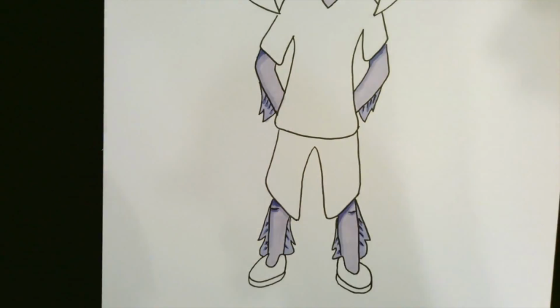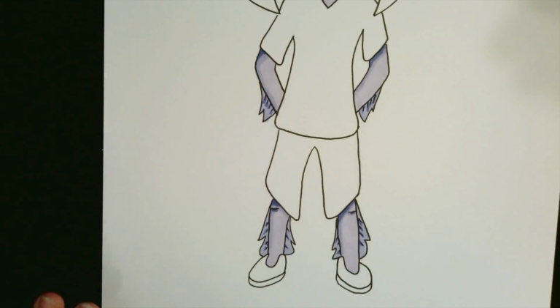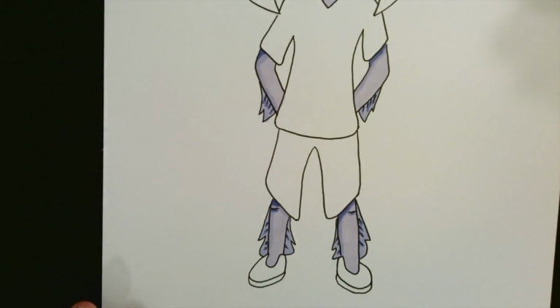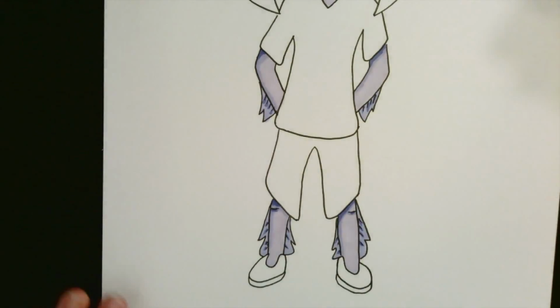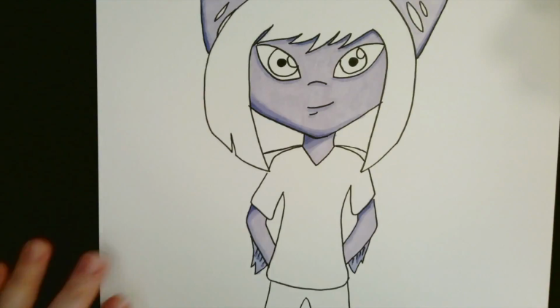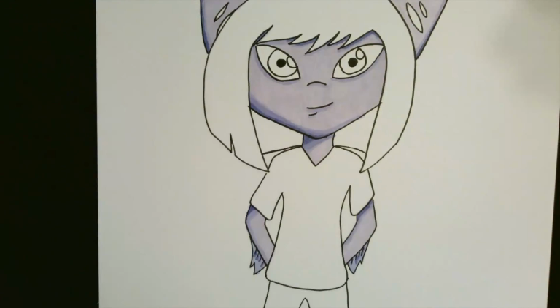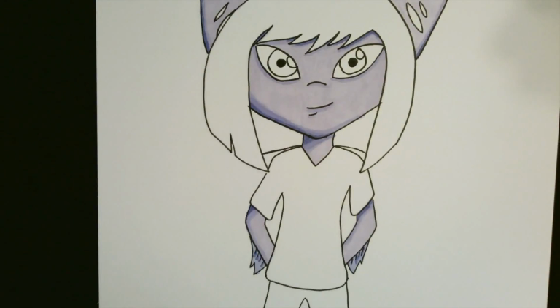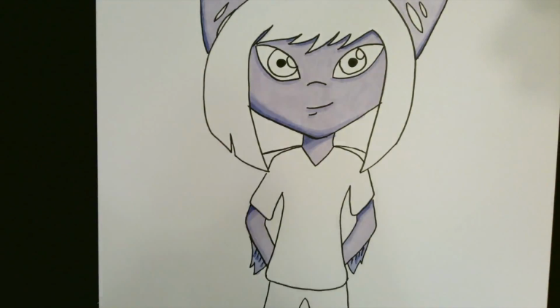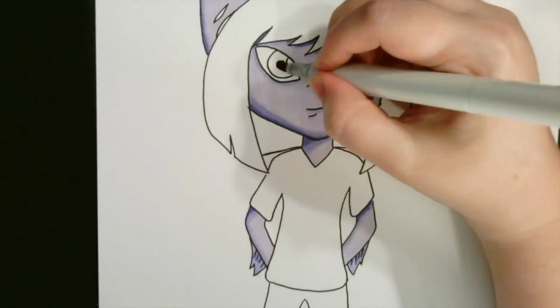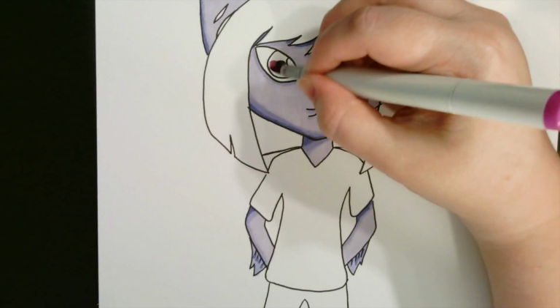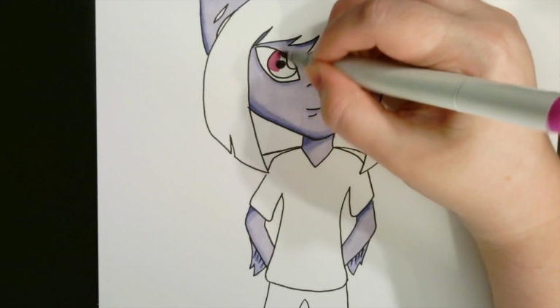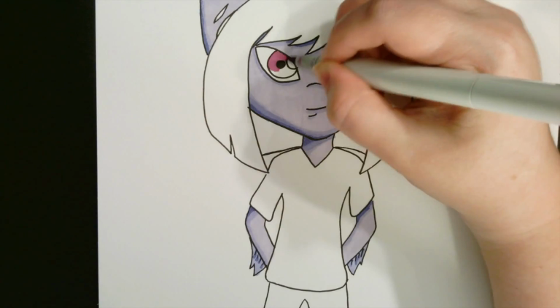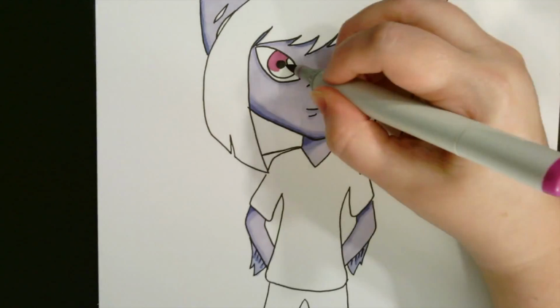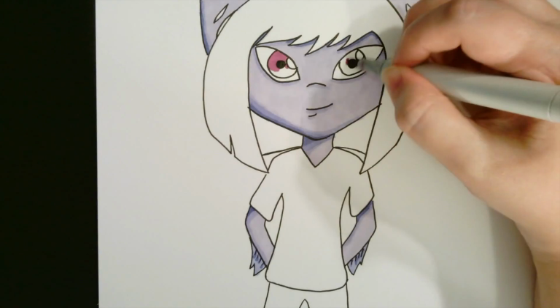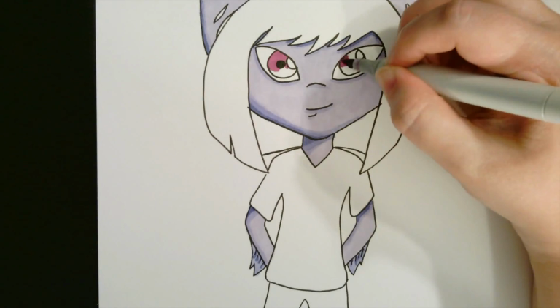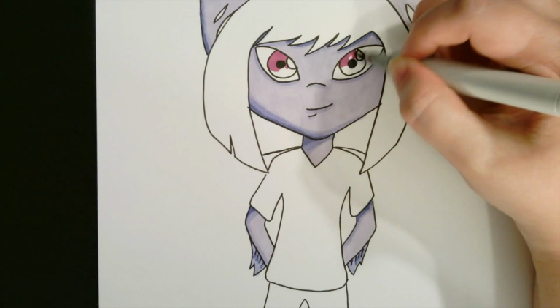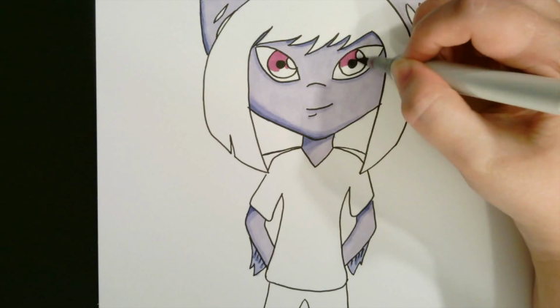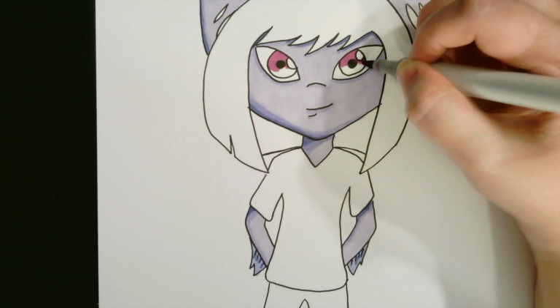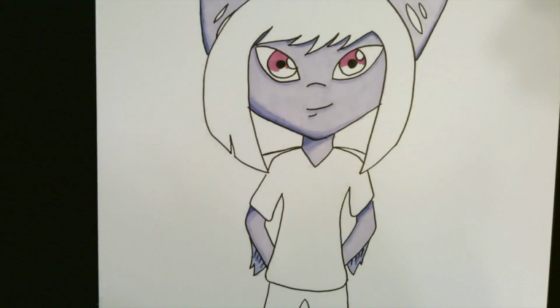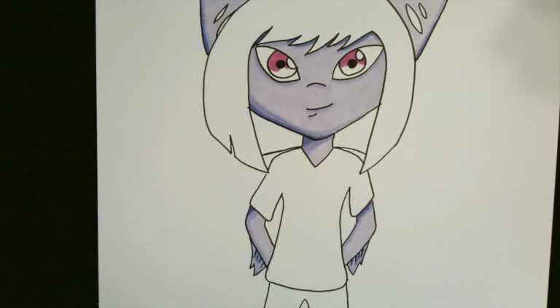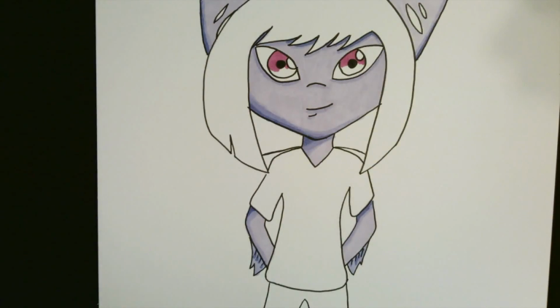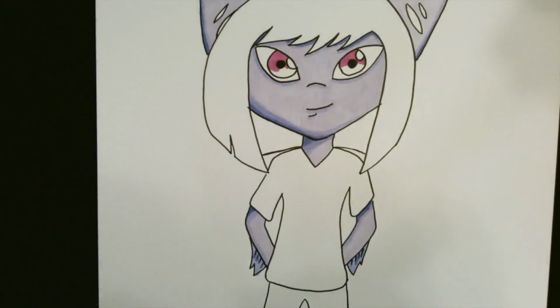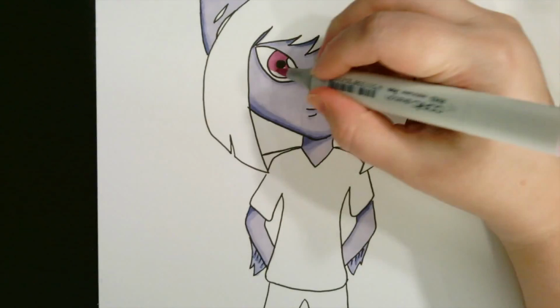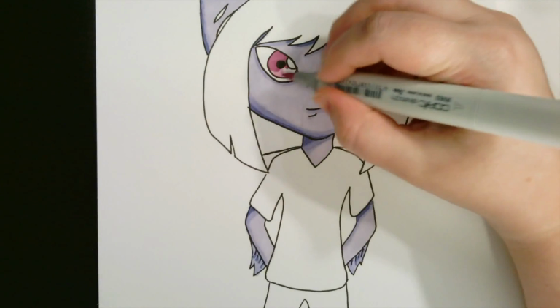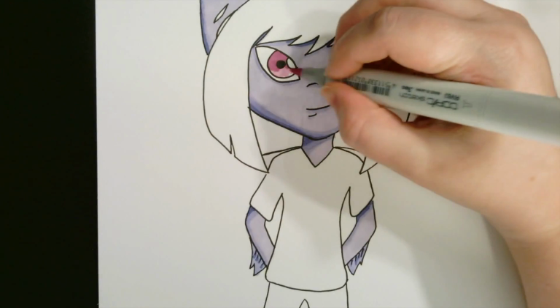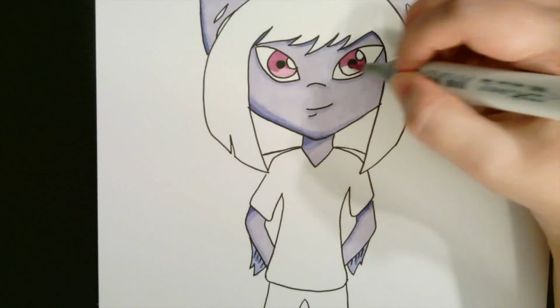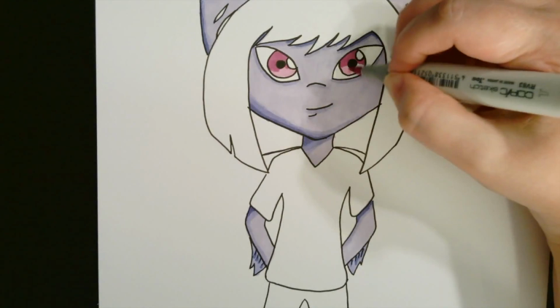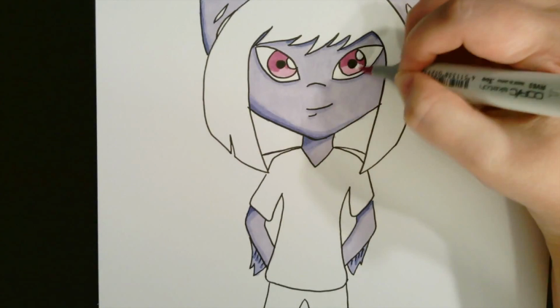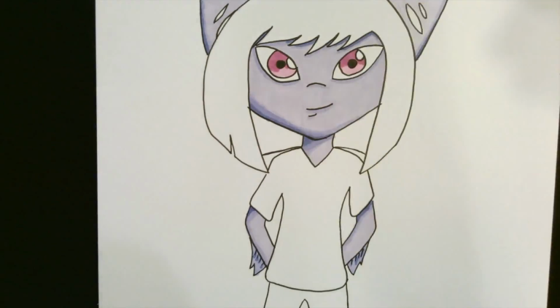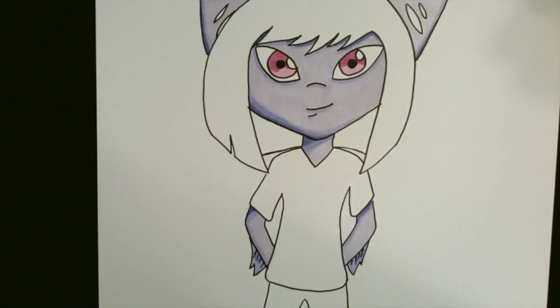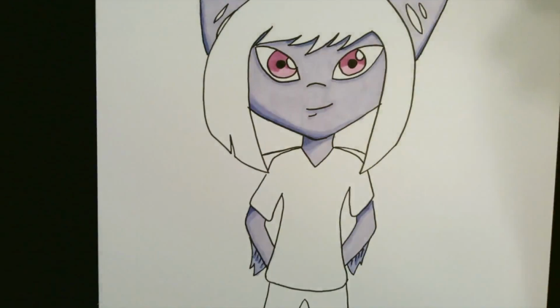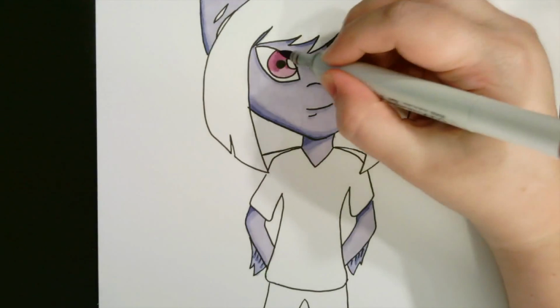For her eyes, I used the same gradient style as Jace, with the darker red-violet at the top, fading to the light pink color.